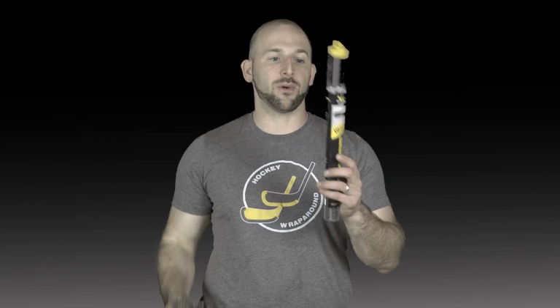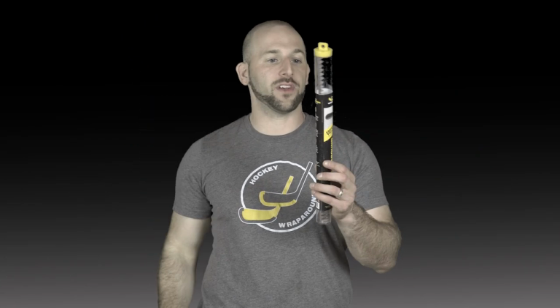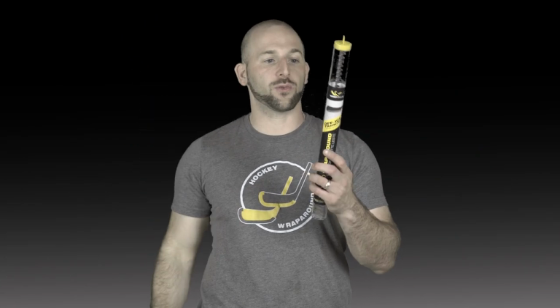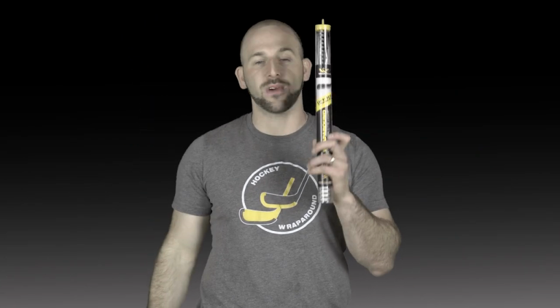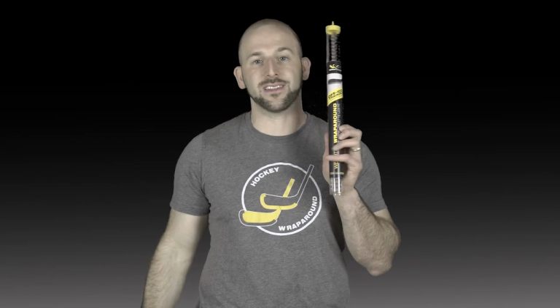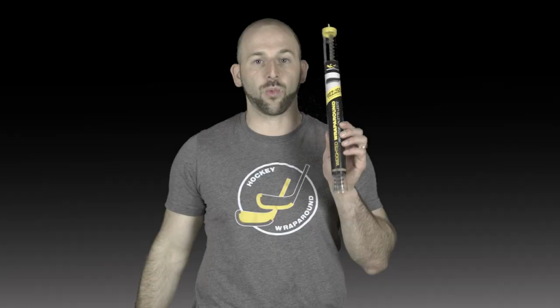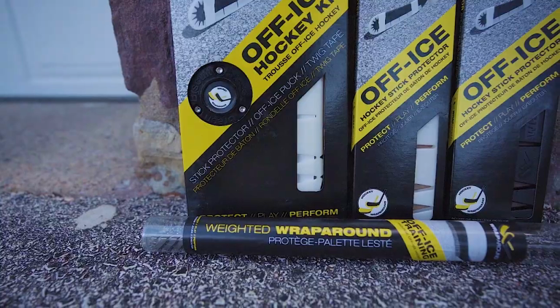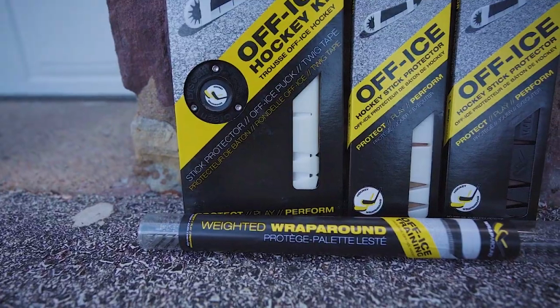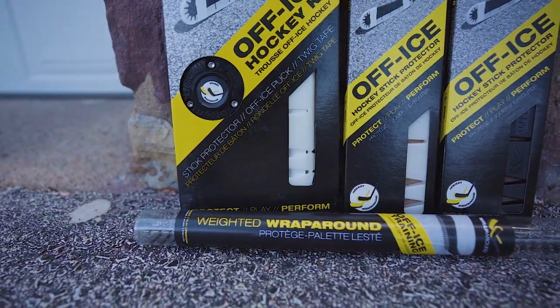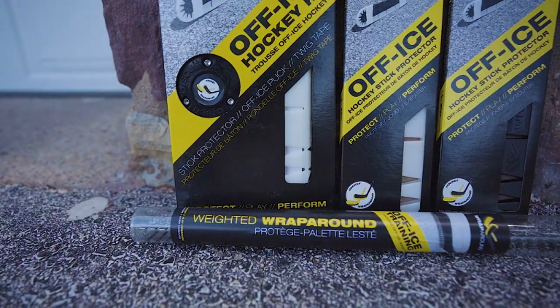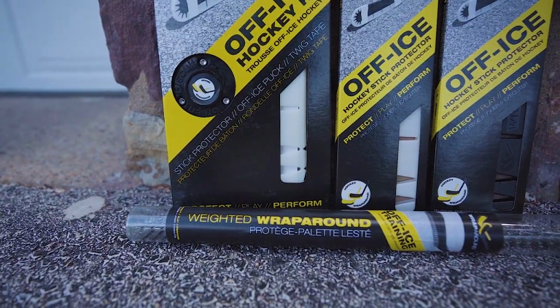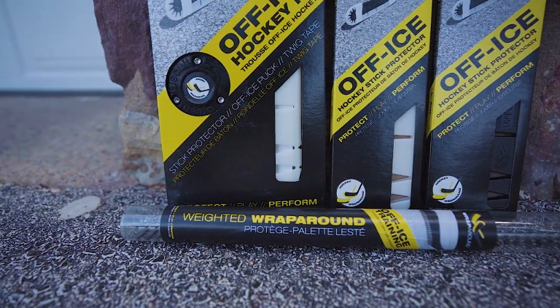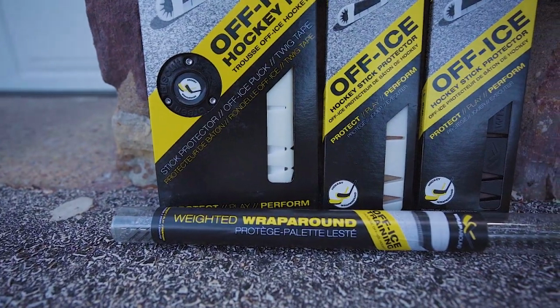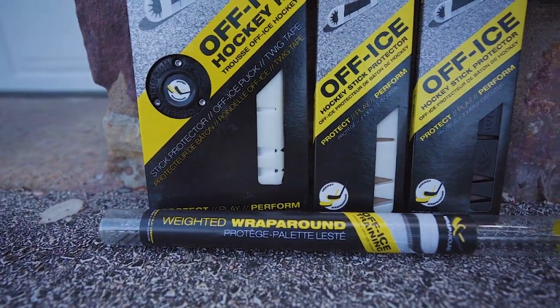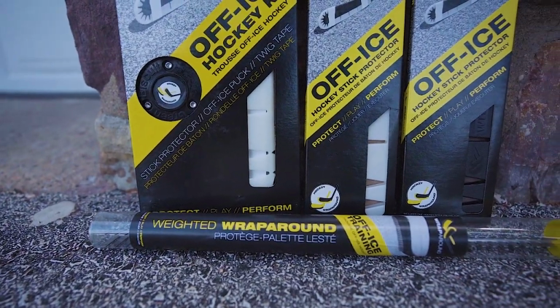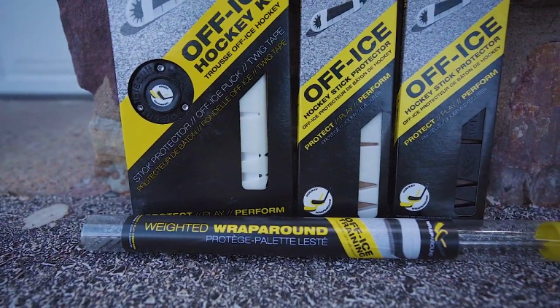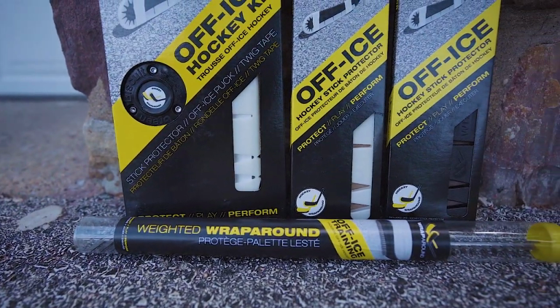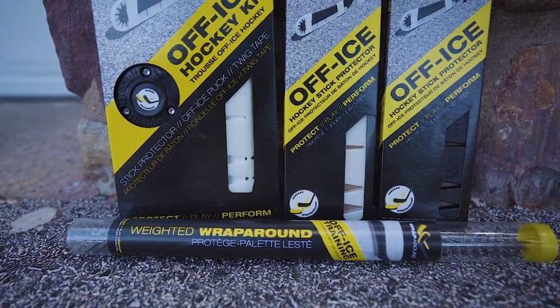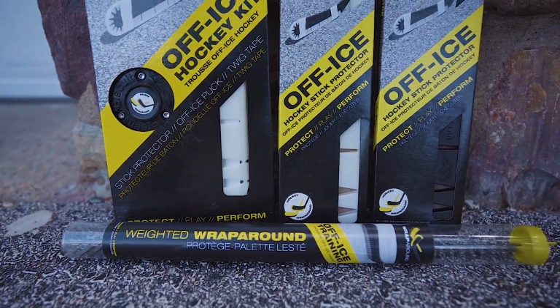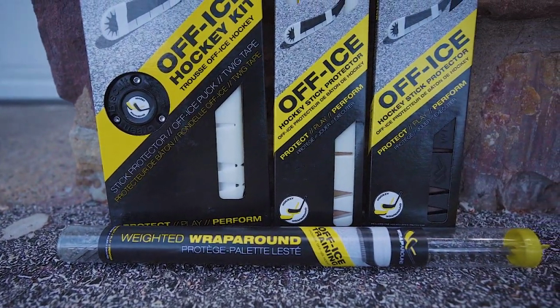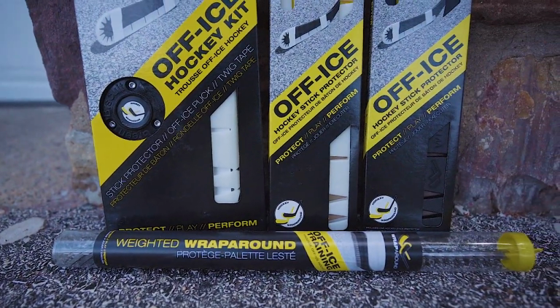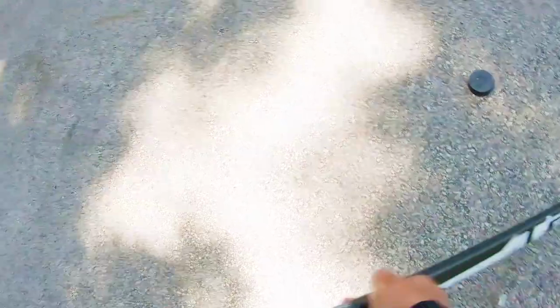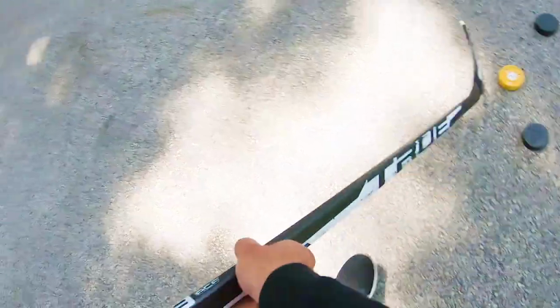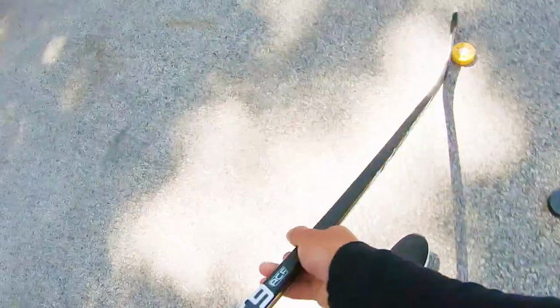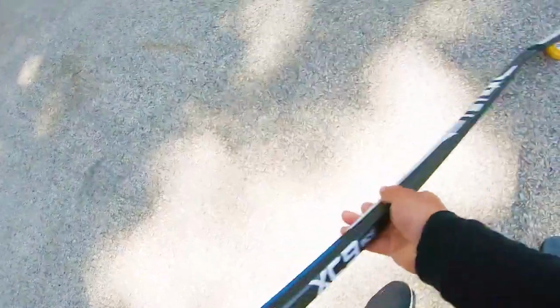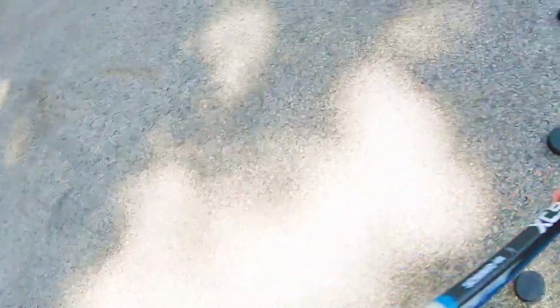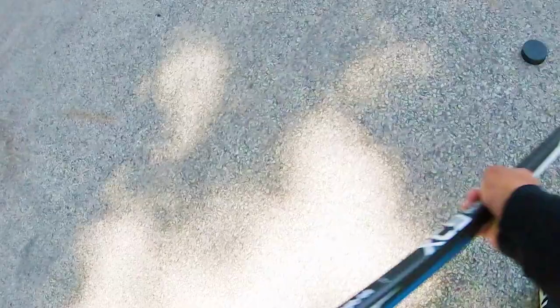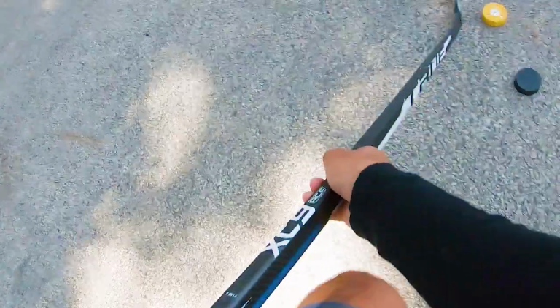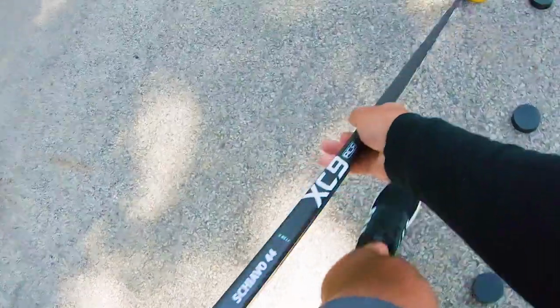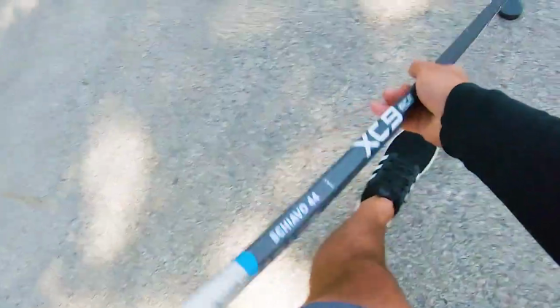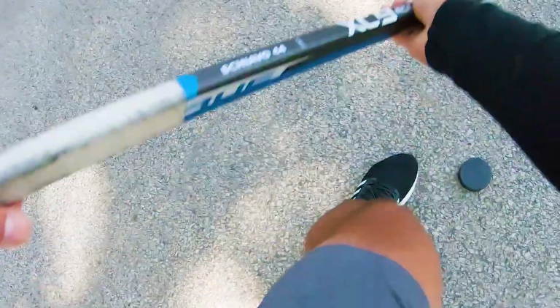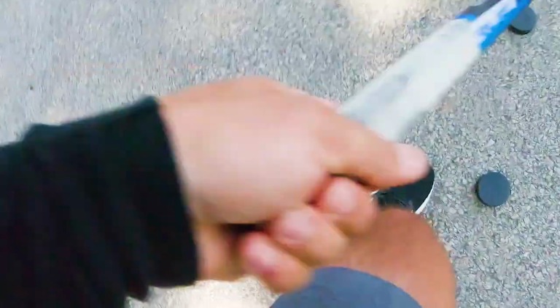We've also rebranded the weighted wraparound into new packaging. This is a weighted training aid — 60 seconds with this on your stick and your forearms are going to be burning.